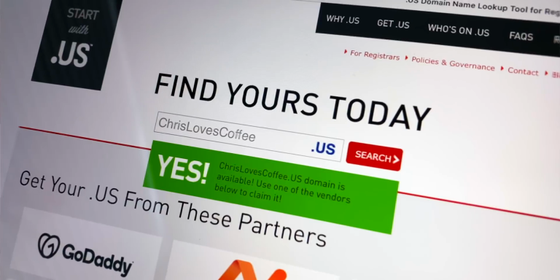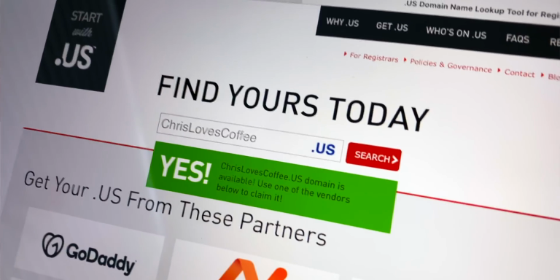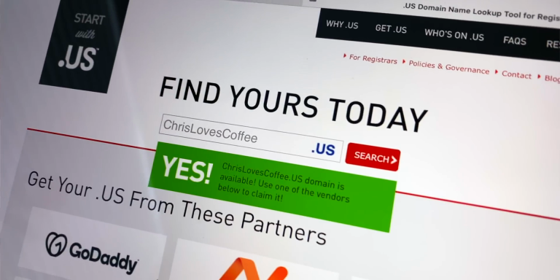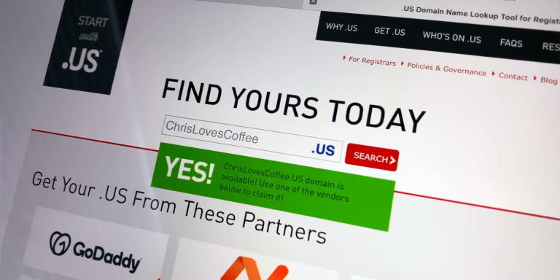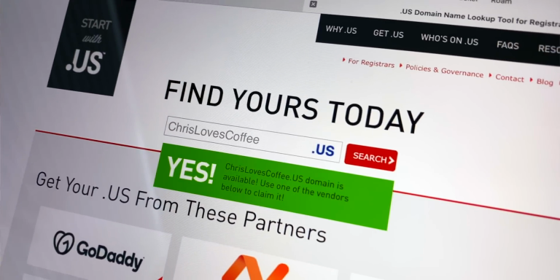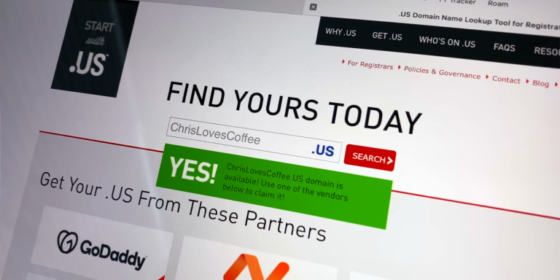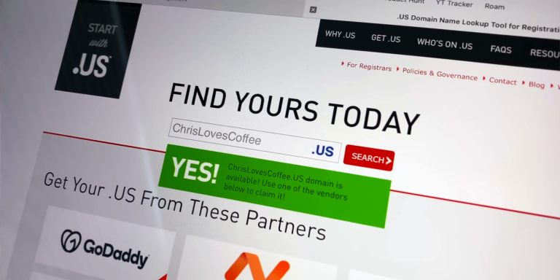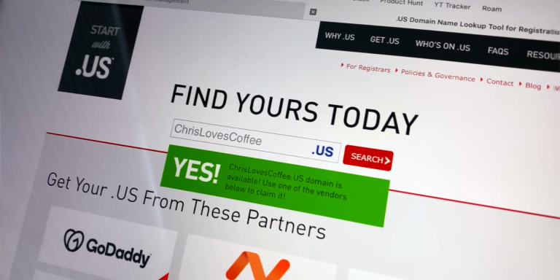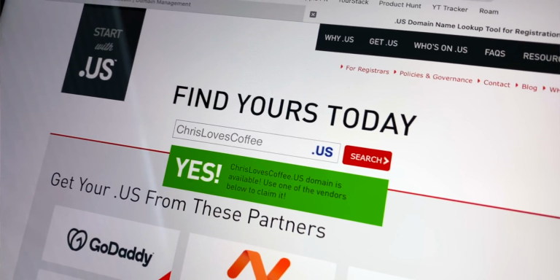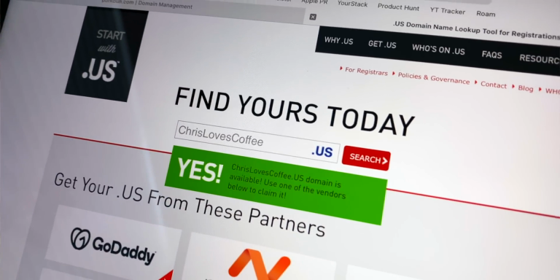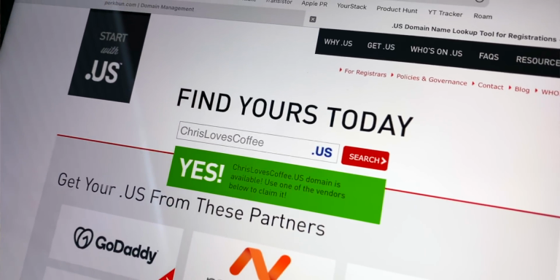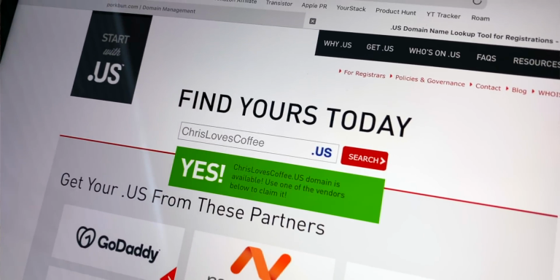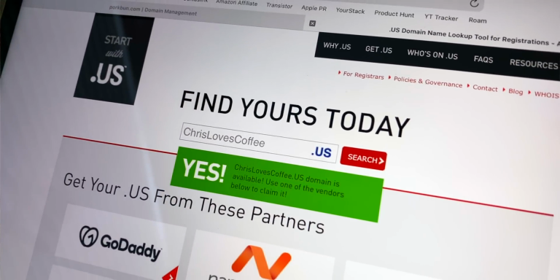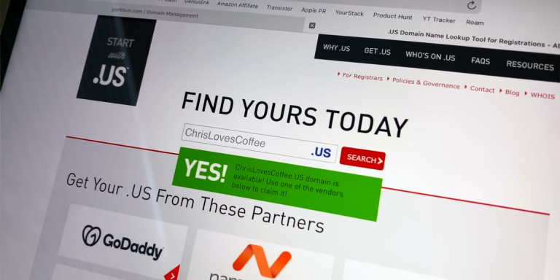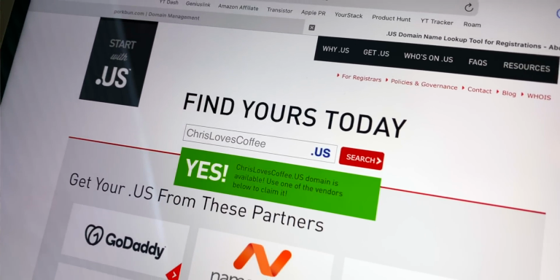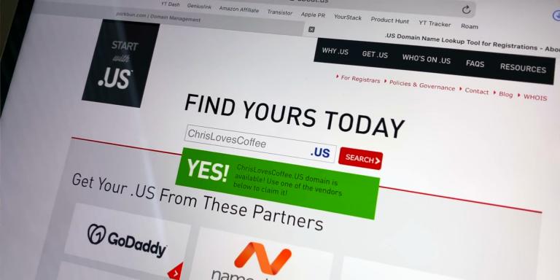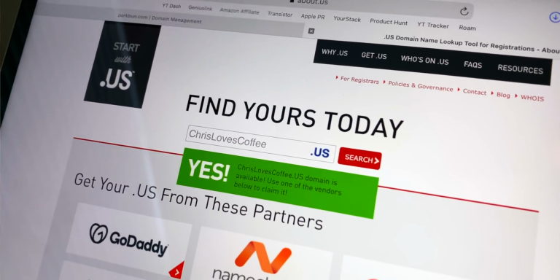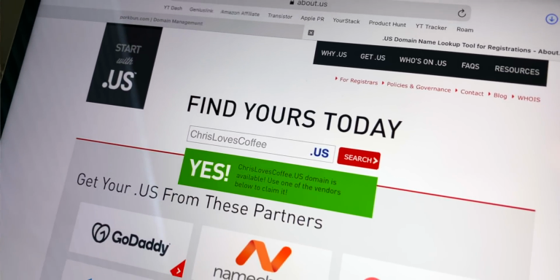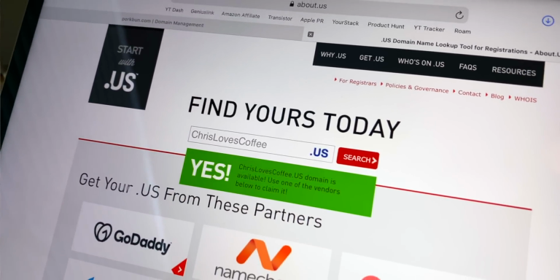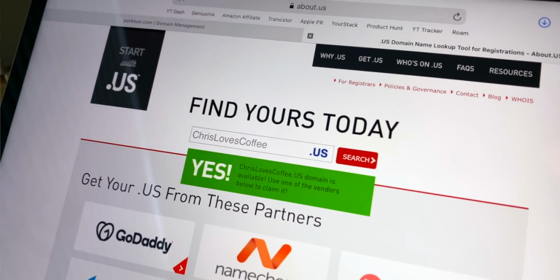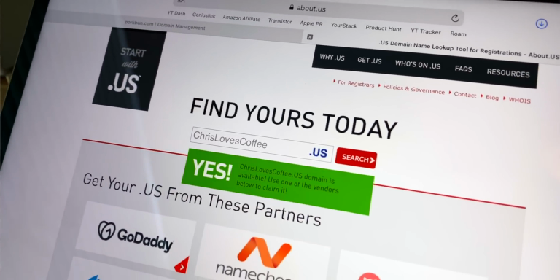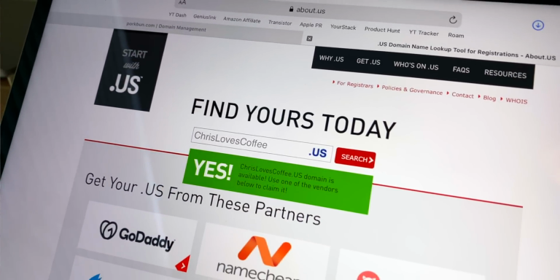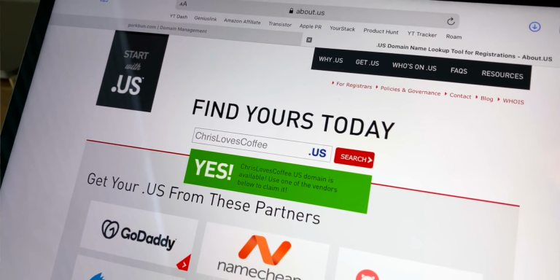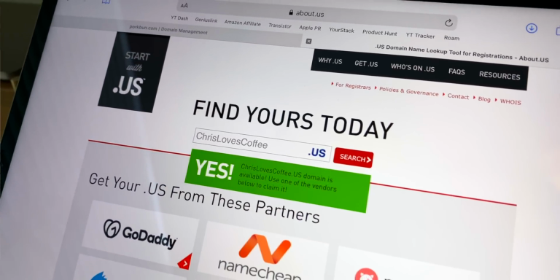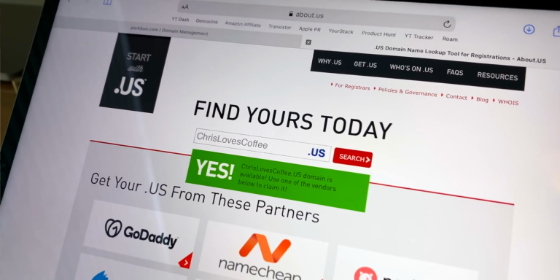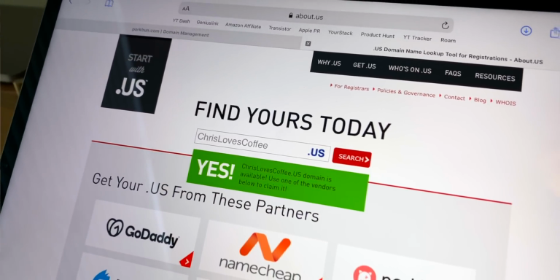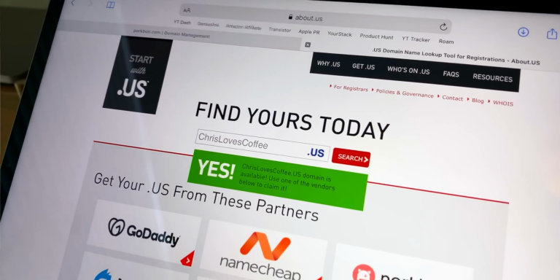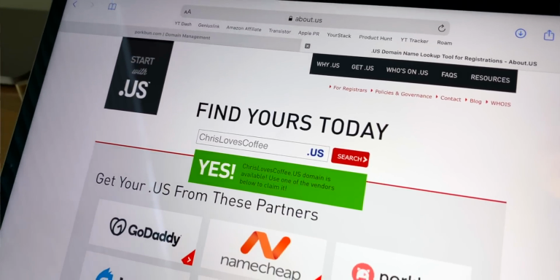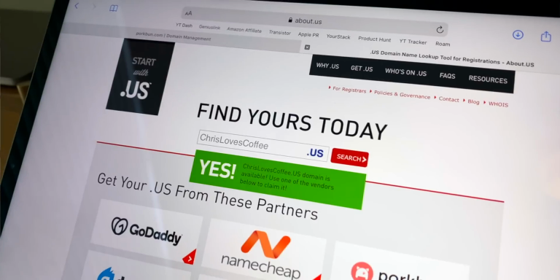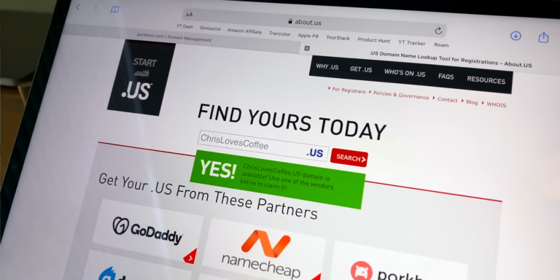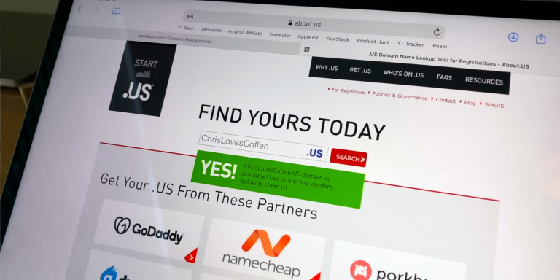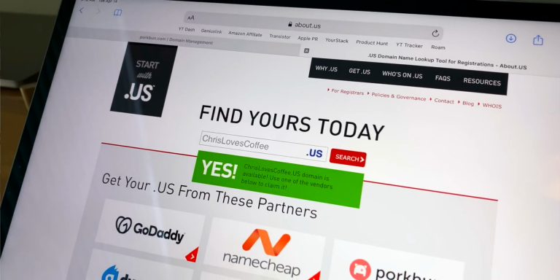This video is sponsored by .us, the web address for everyone with a dream, idea, or business made for the USA.